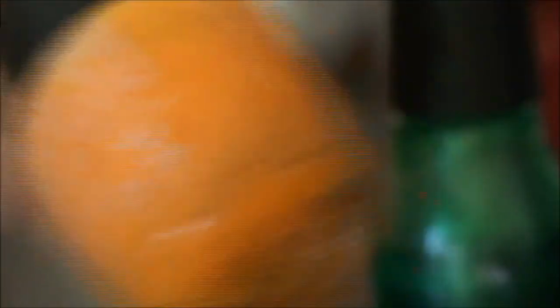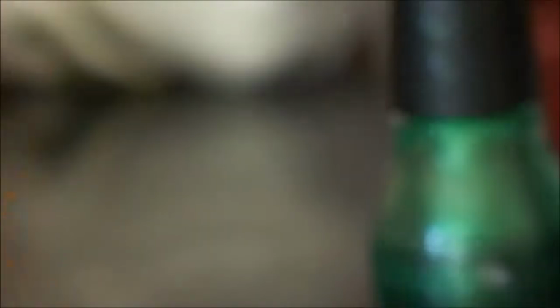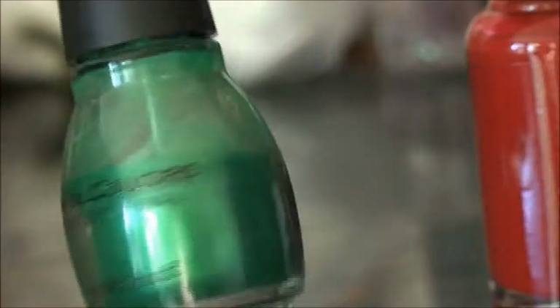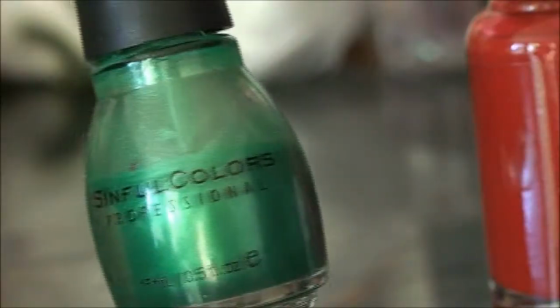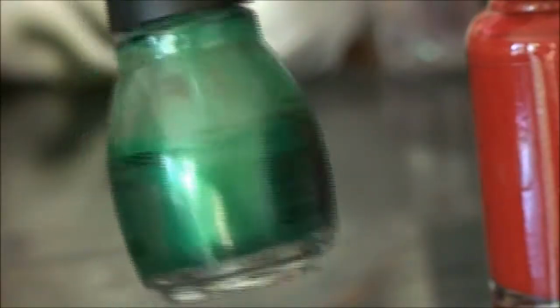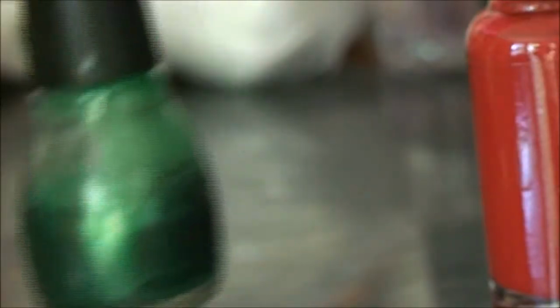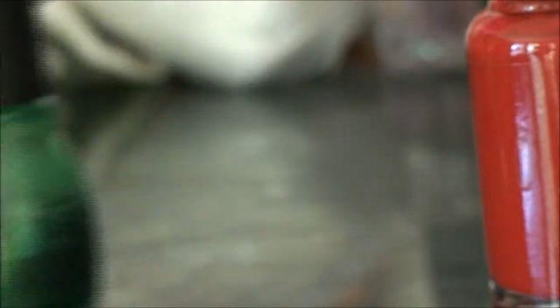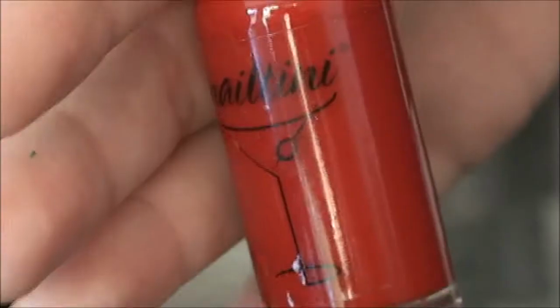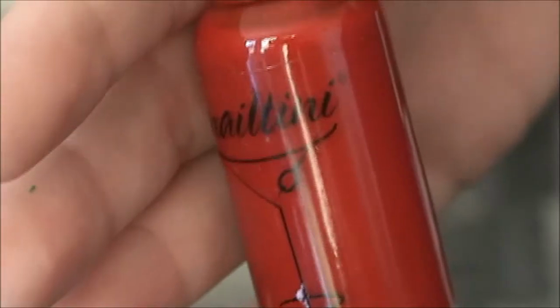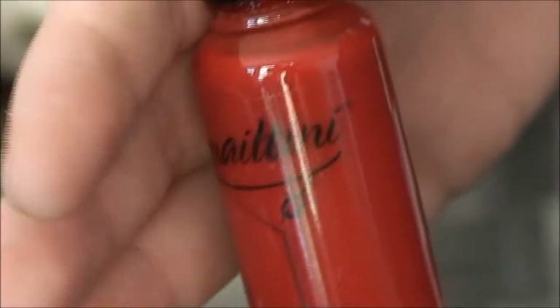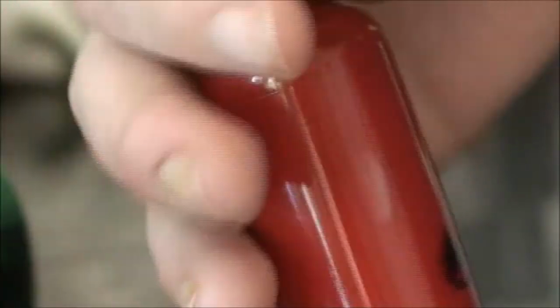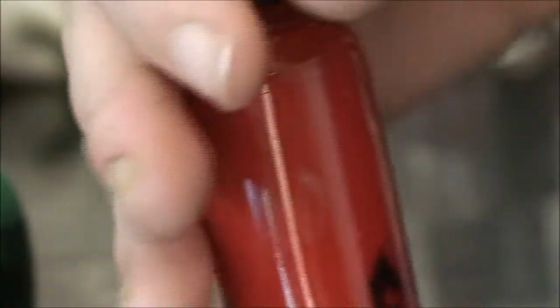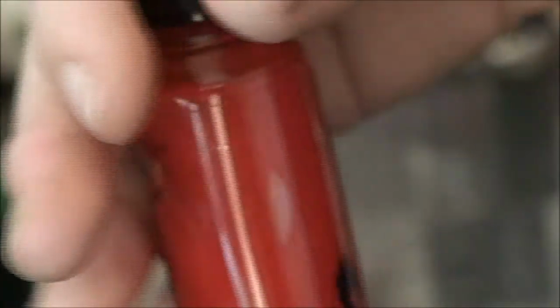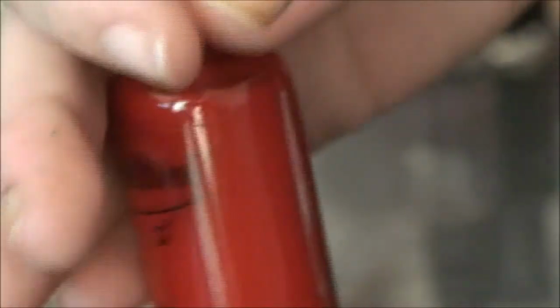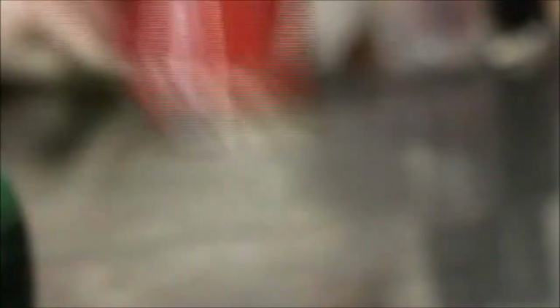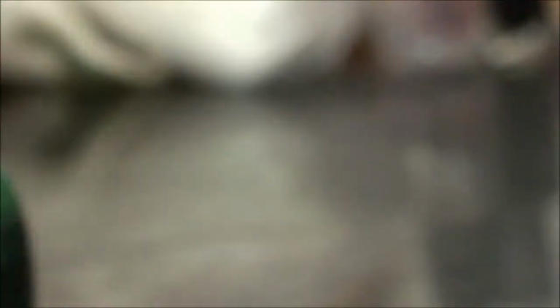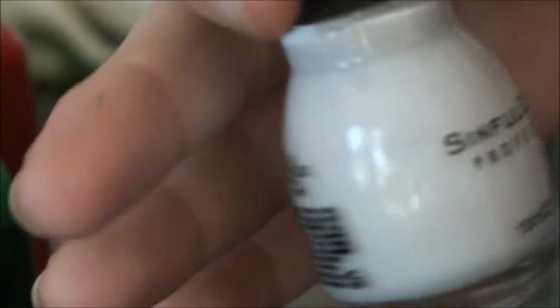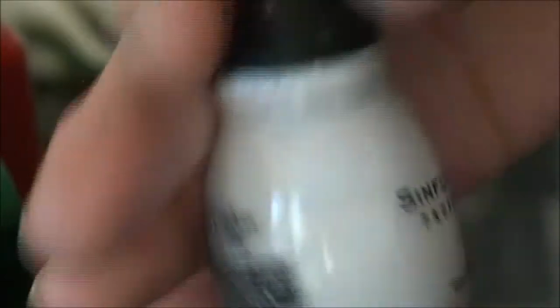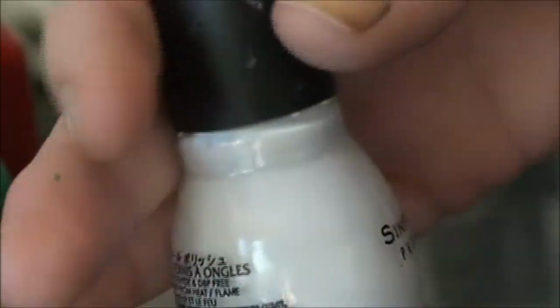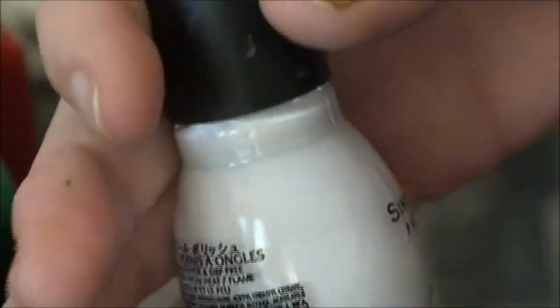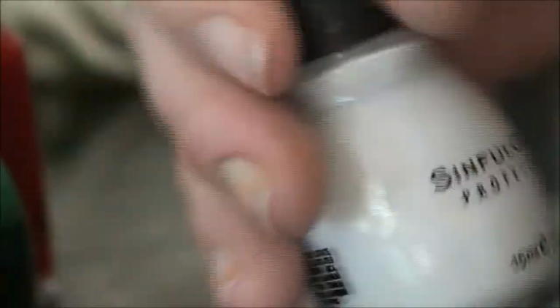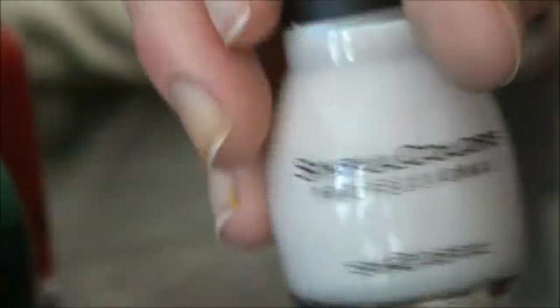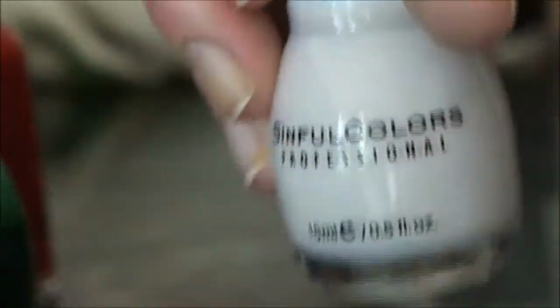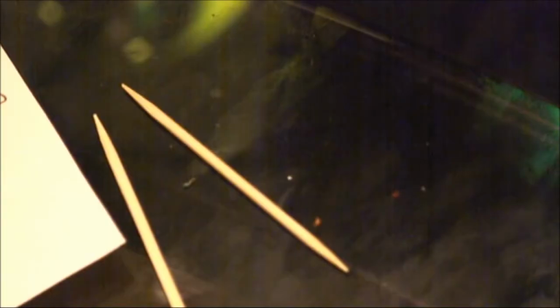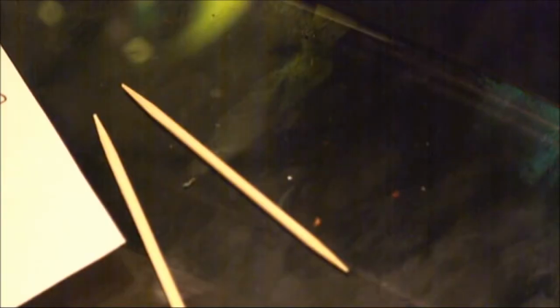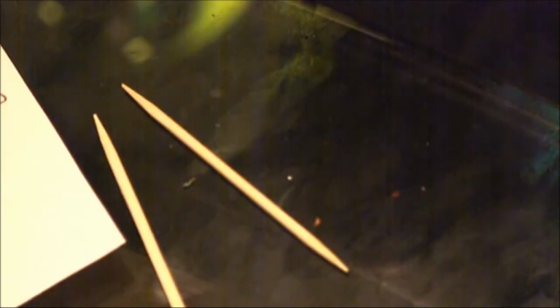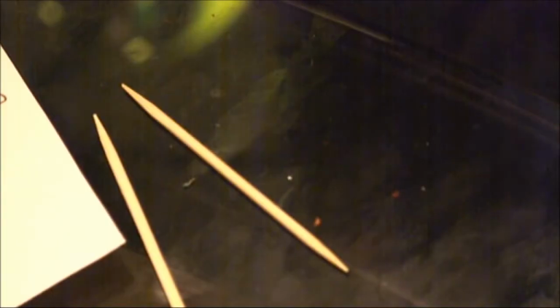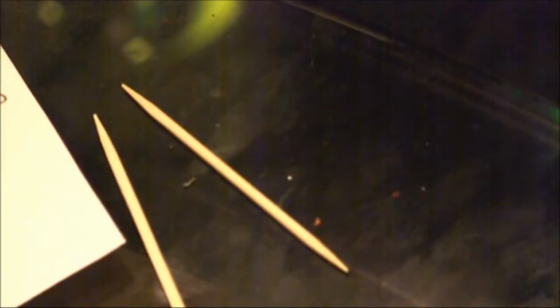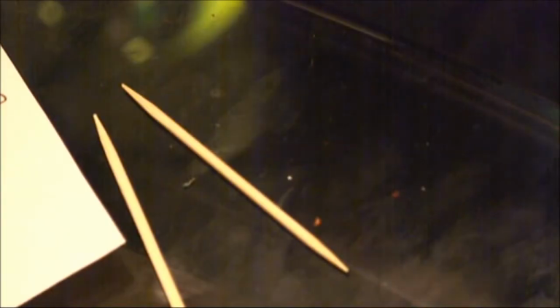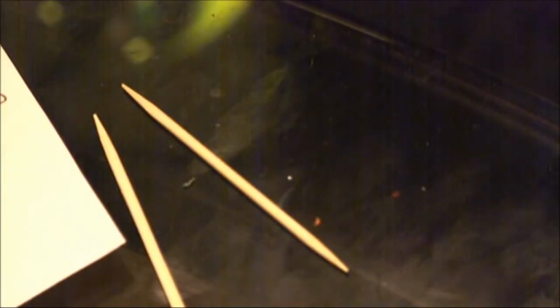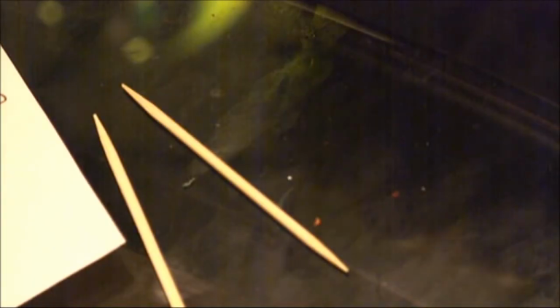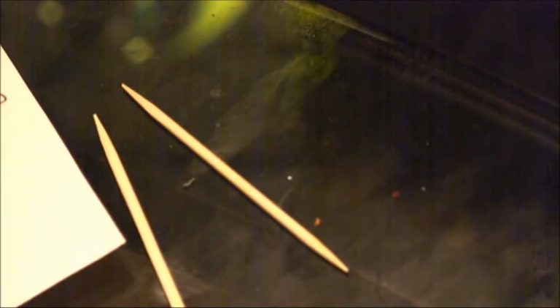For the next design, we need orange, green, red, white, and black — which I forgot to show you — as well as two toothpicks and a piece of paper.